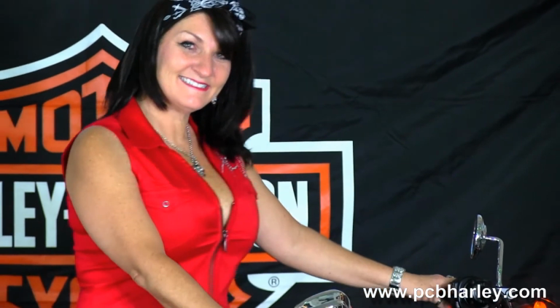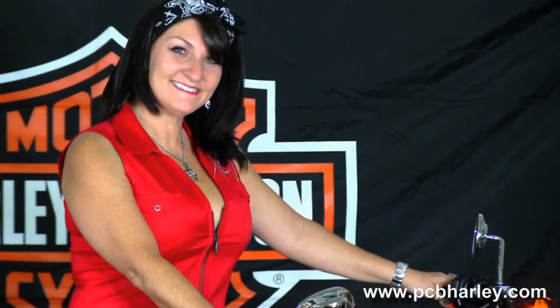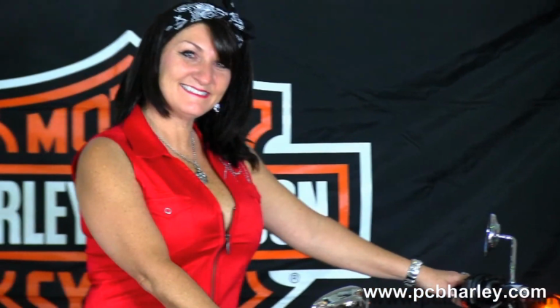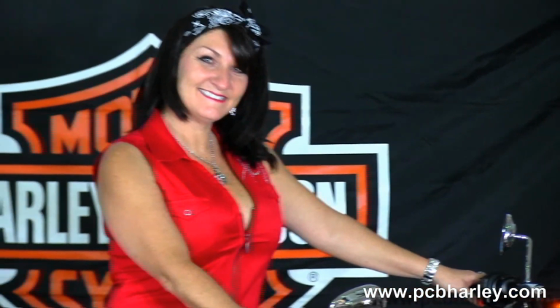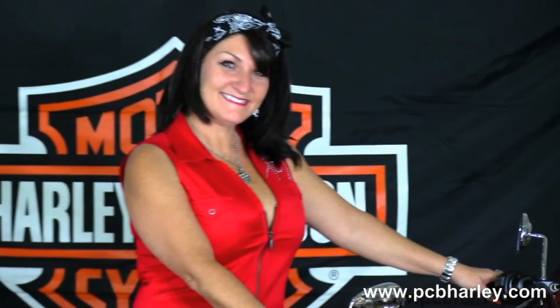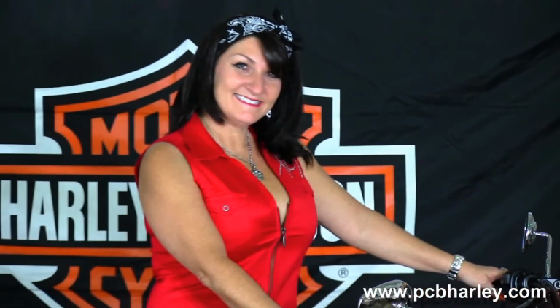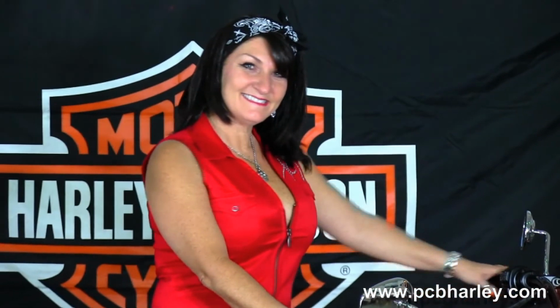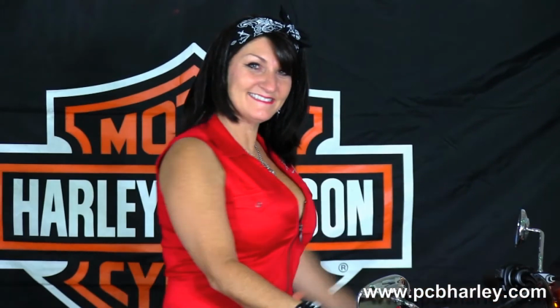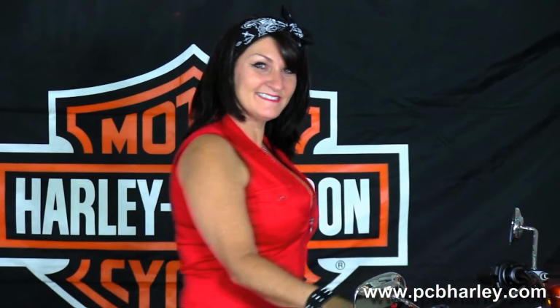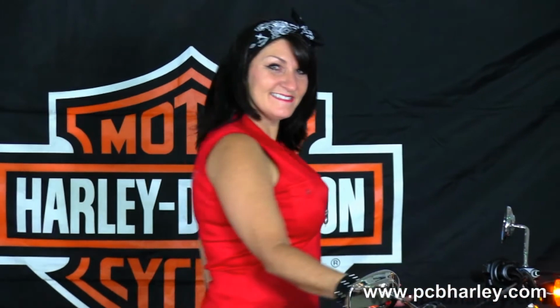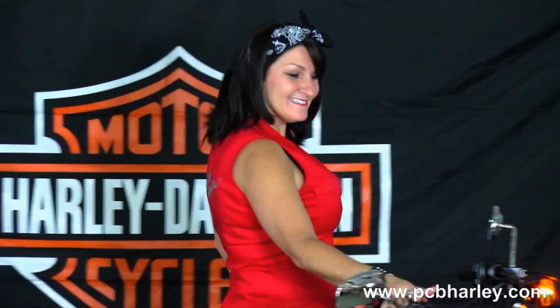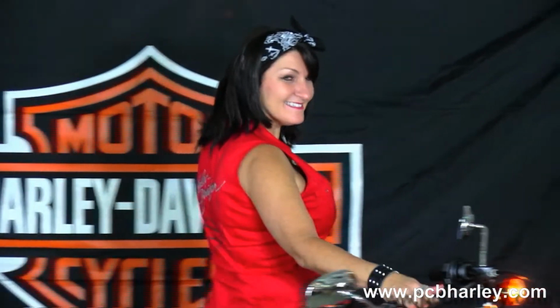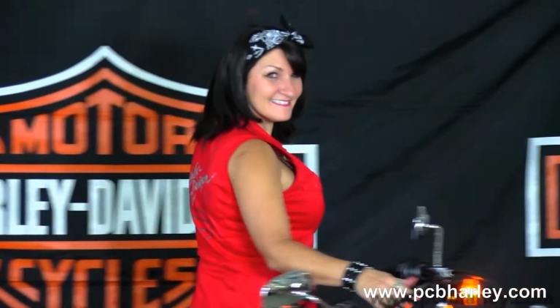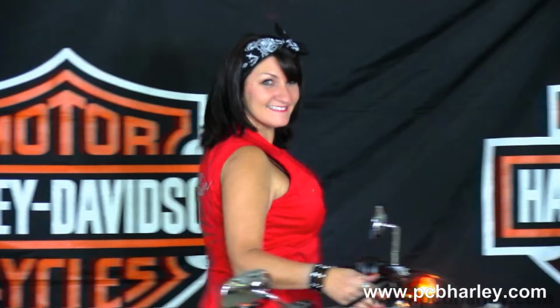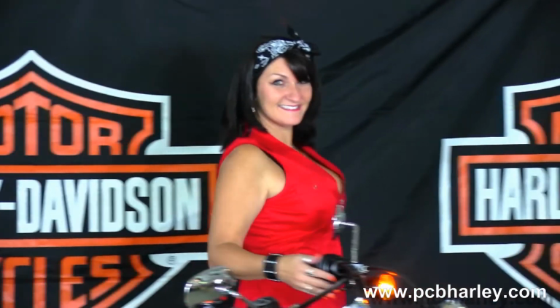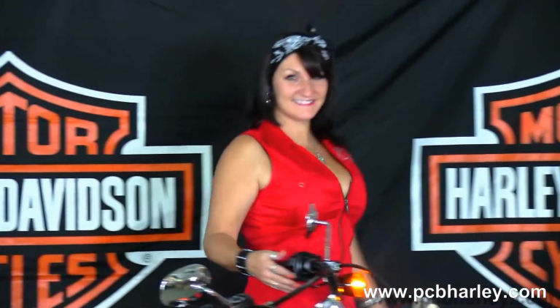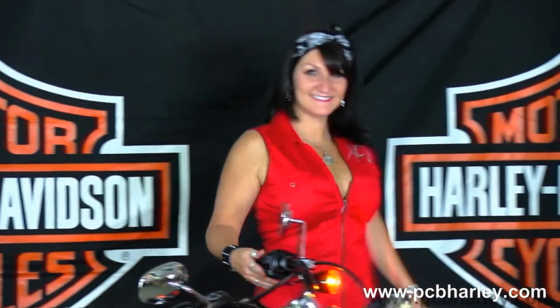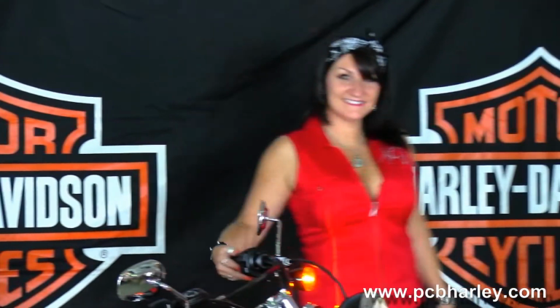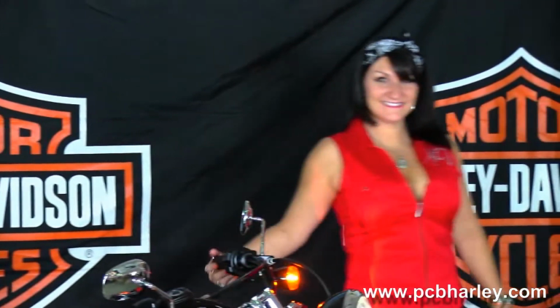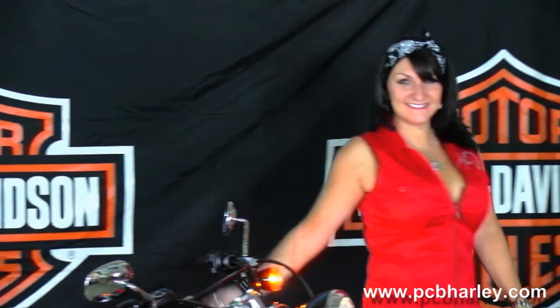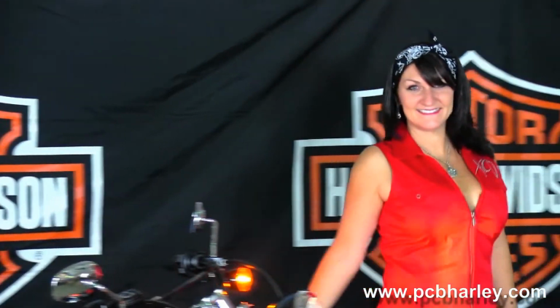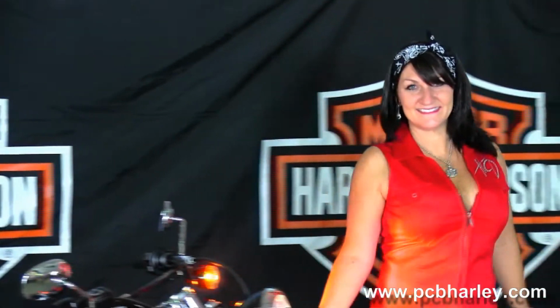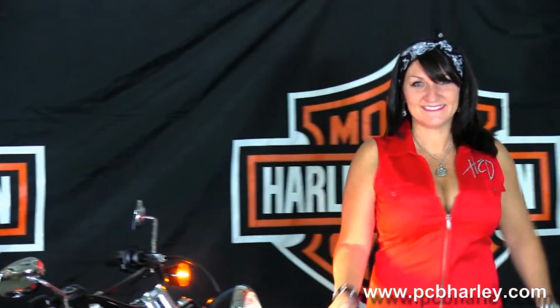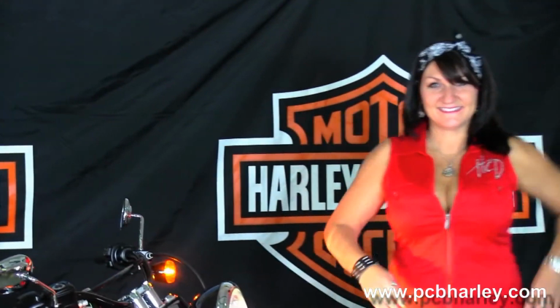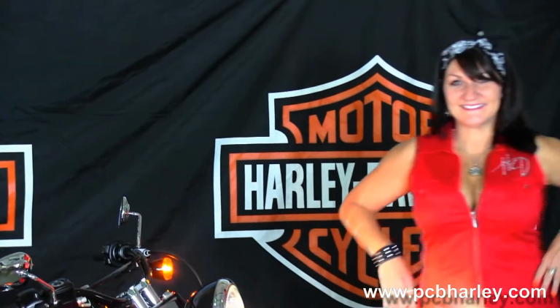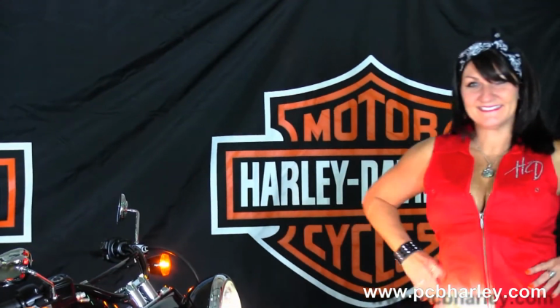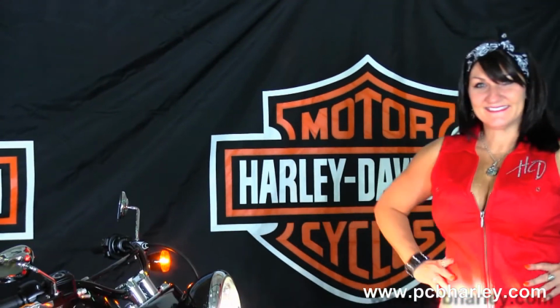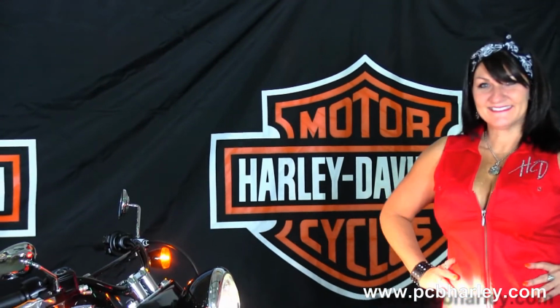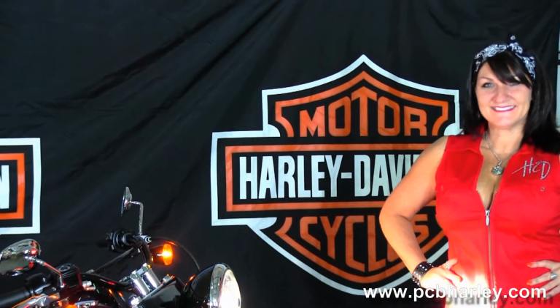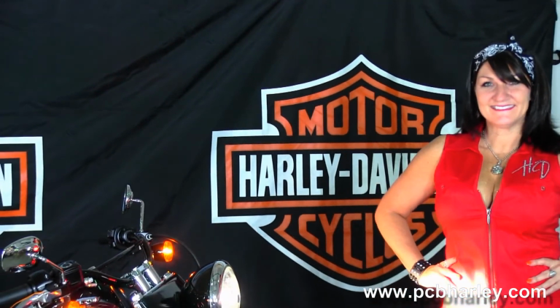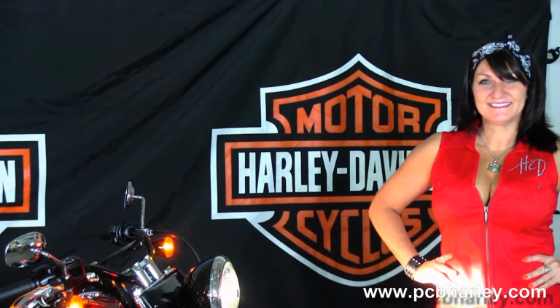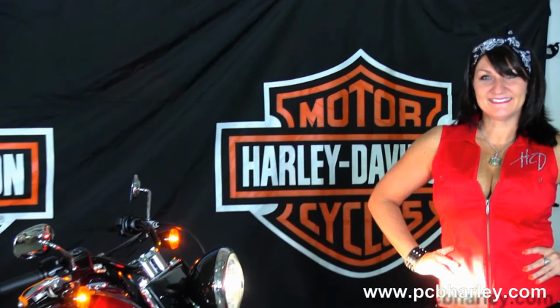Here at the world famous Harley Davidson of Panama City Beach, all our bikes are fully serviced and safety inspected. We take anything on trade — import motorcycles,